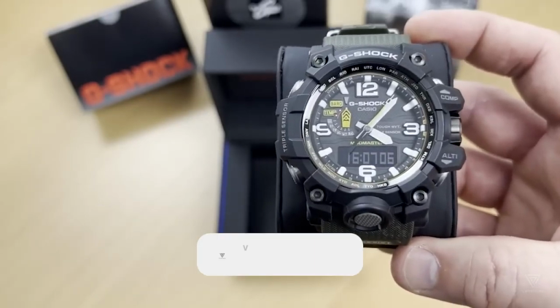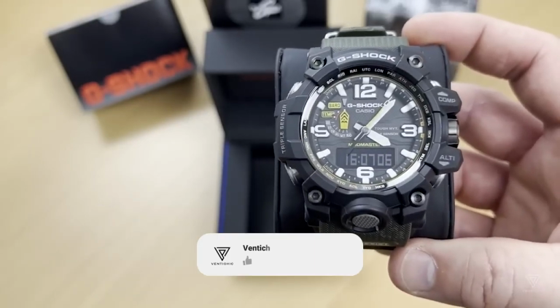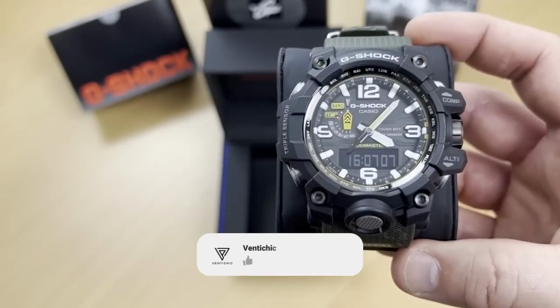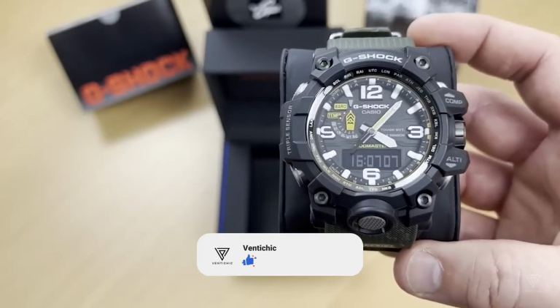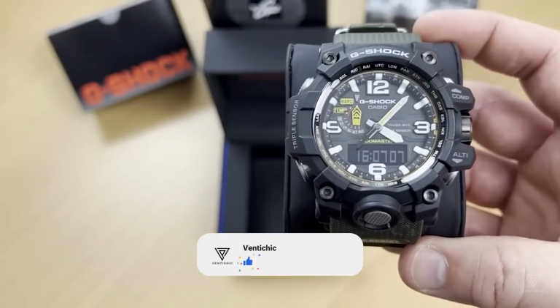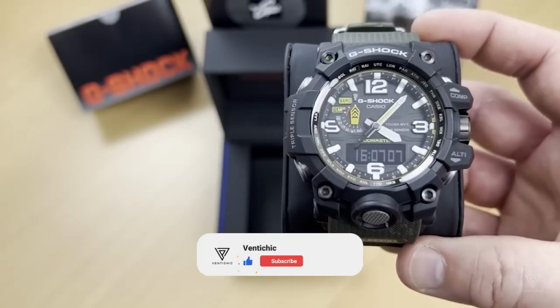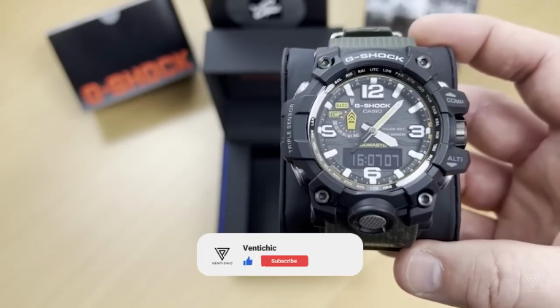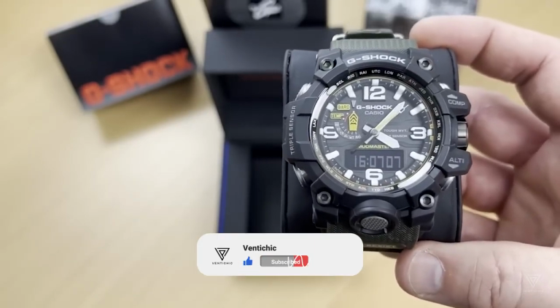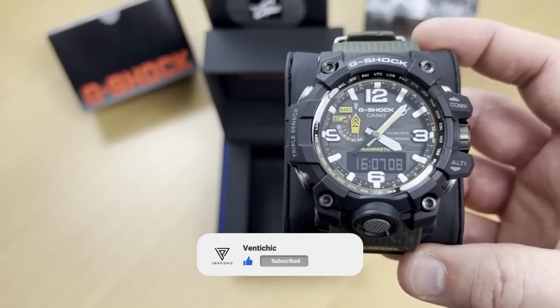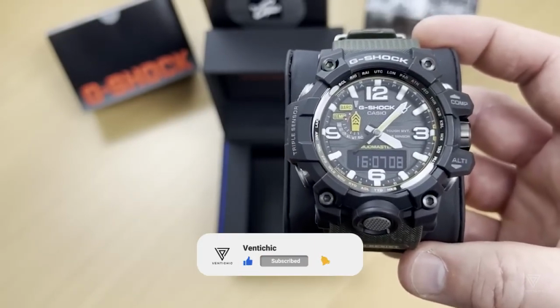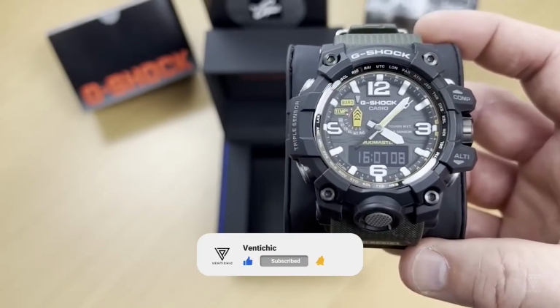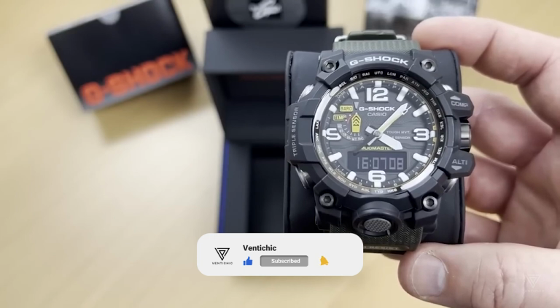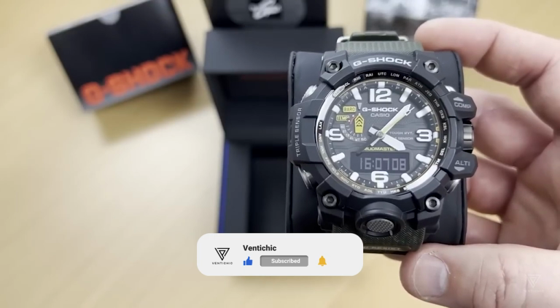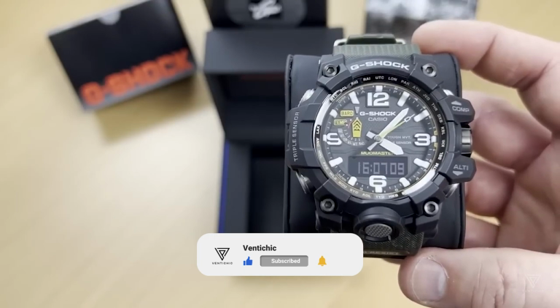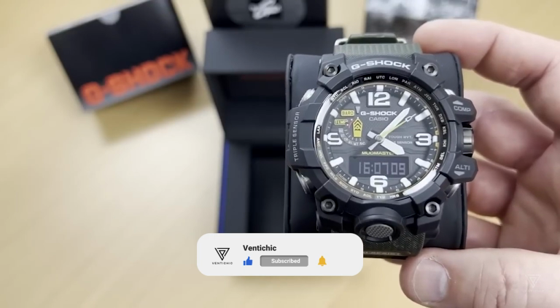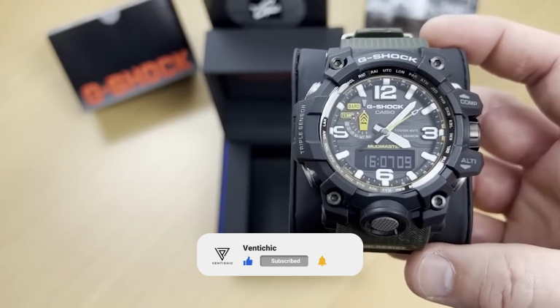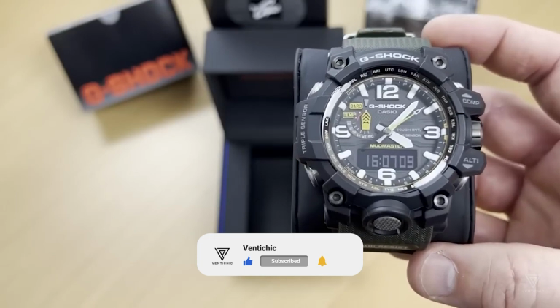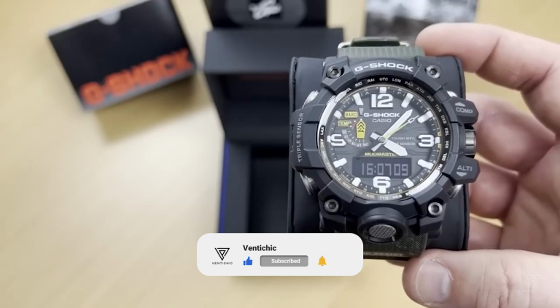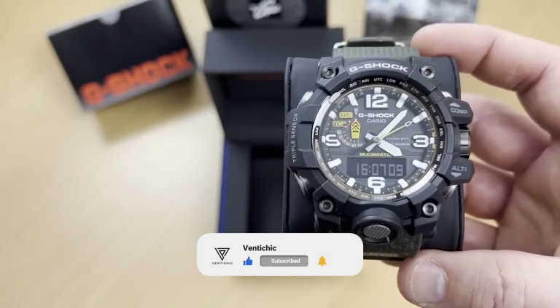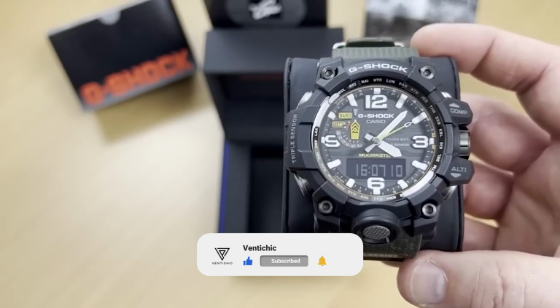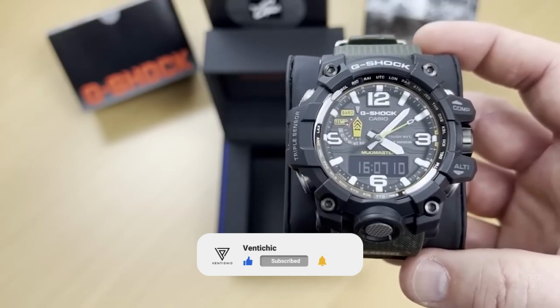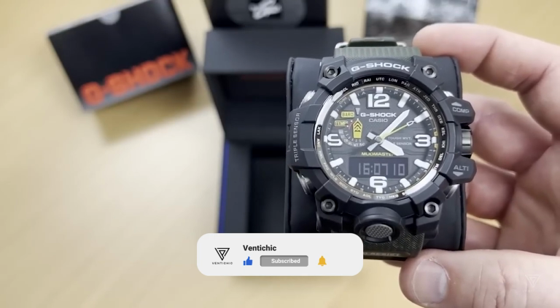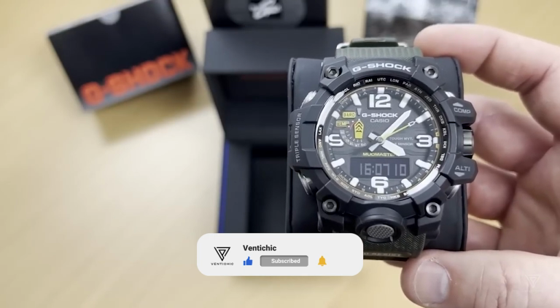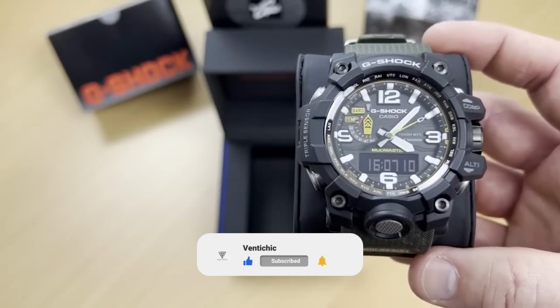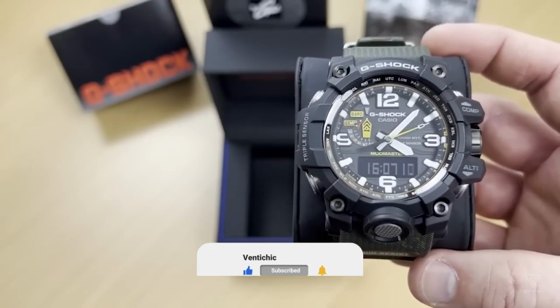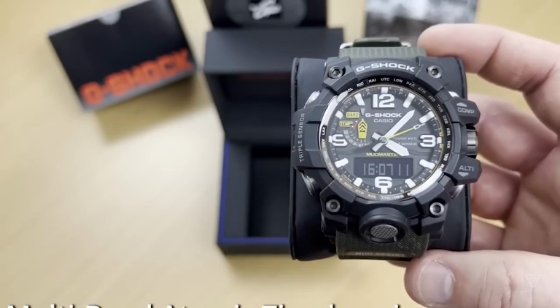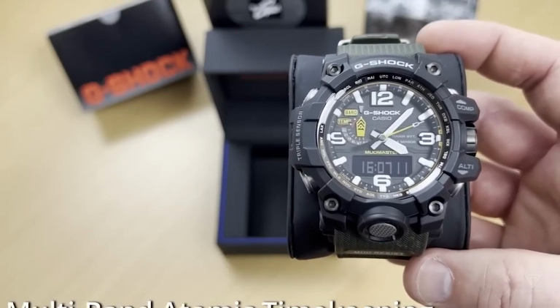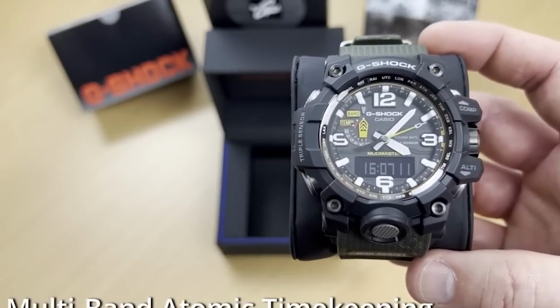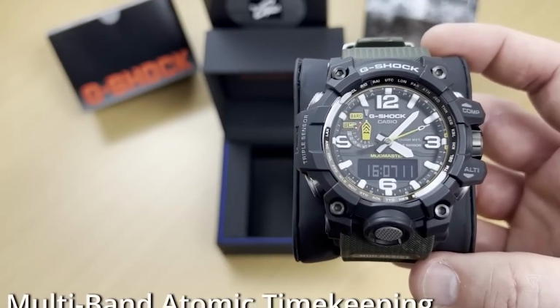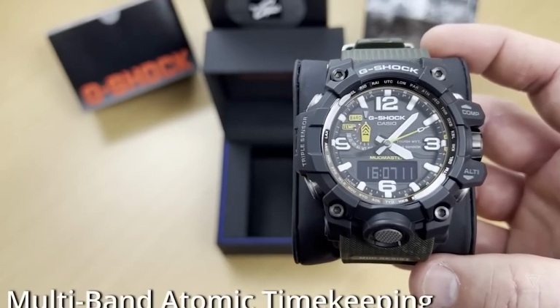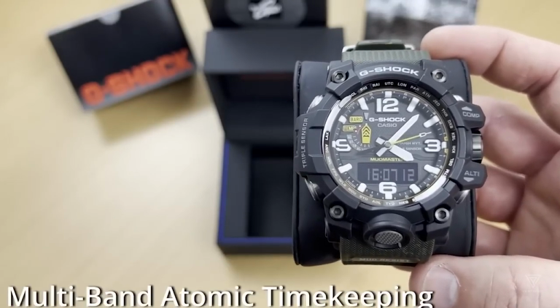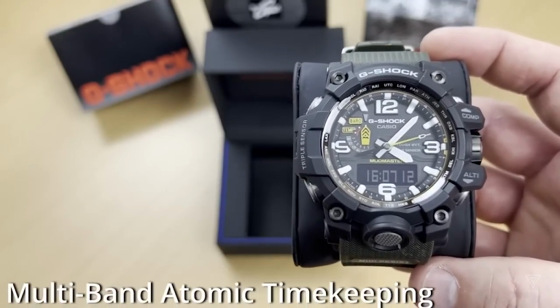Can you think of someone who would love this item? If yes, you can share this video with them and like it while you're at it. Thanks!